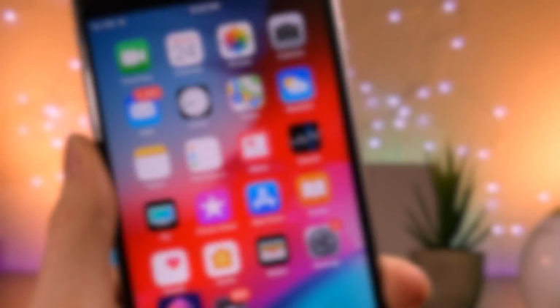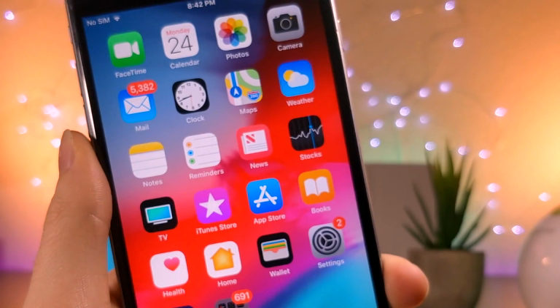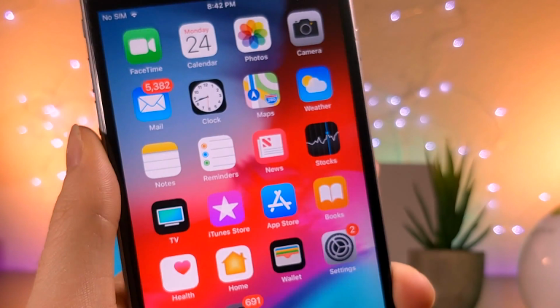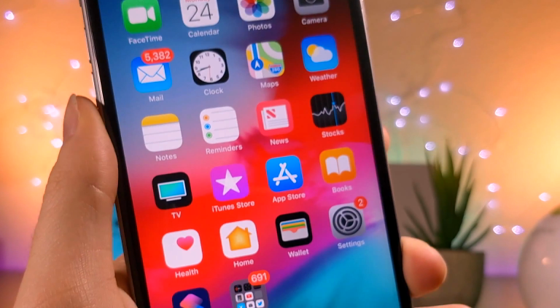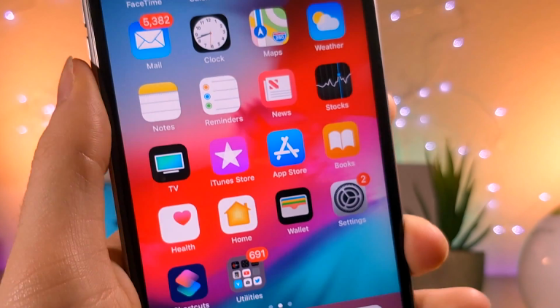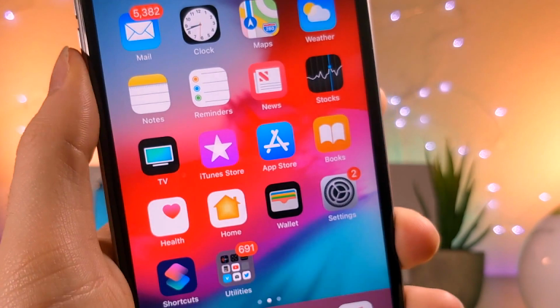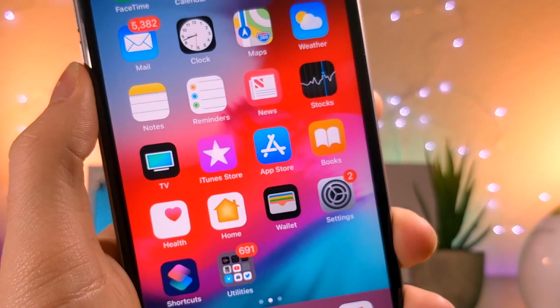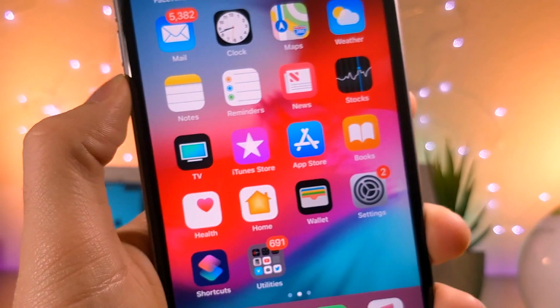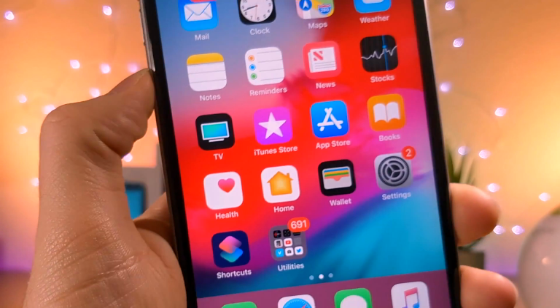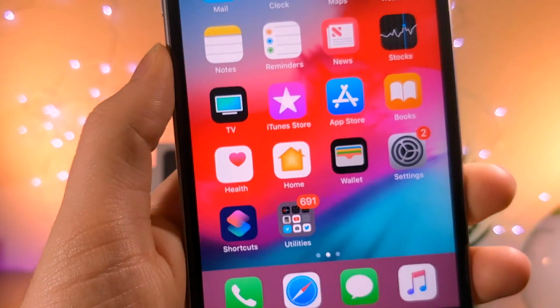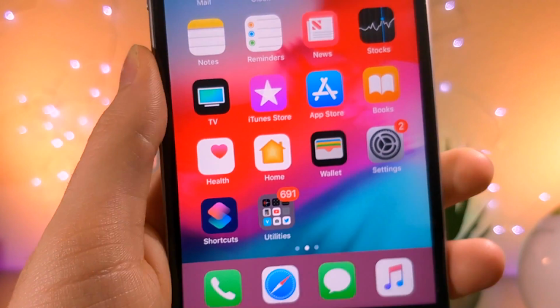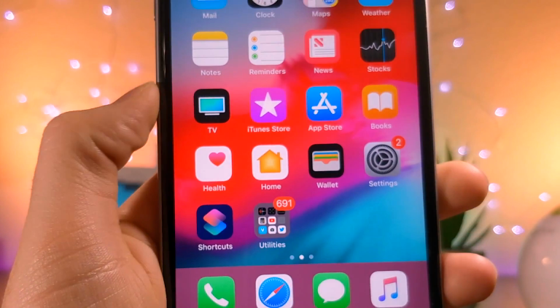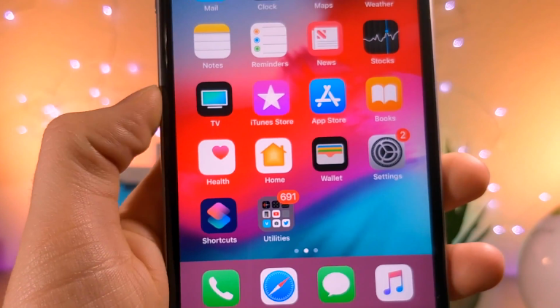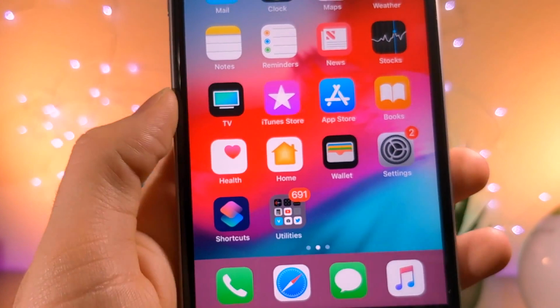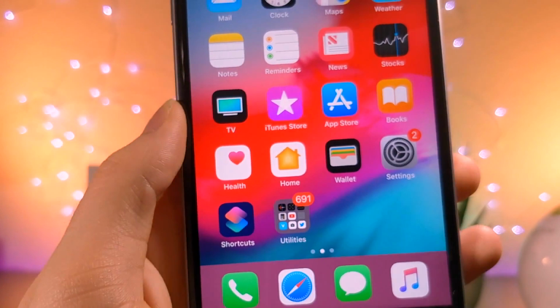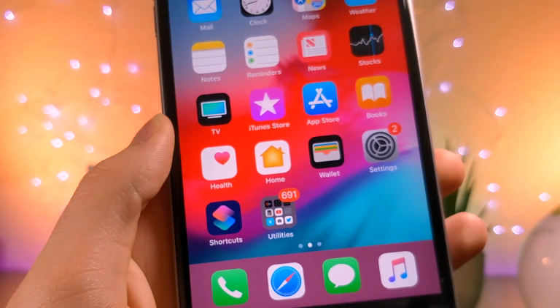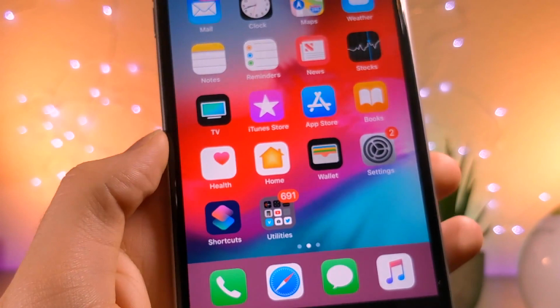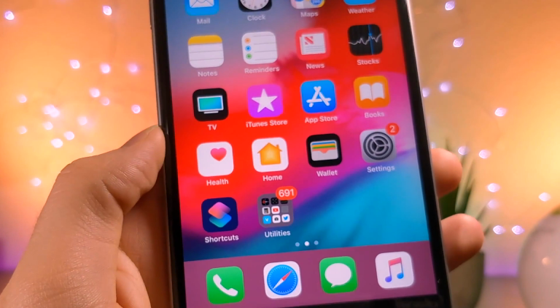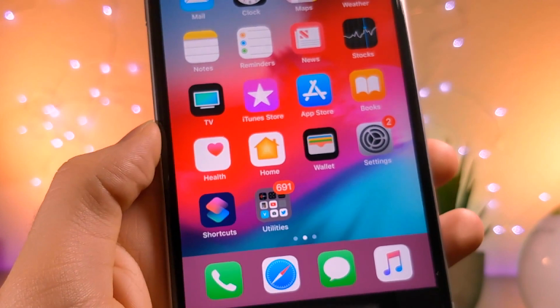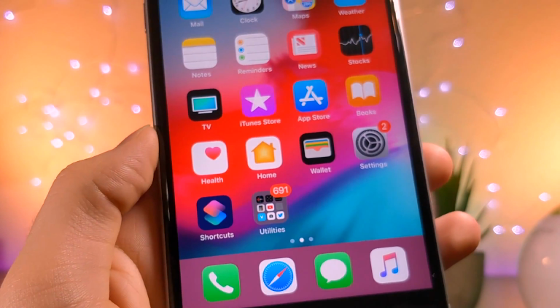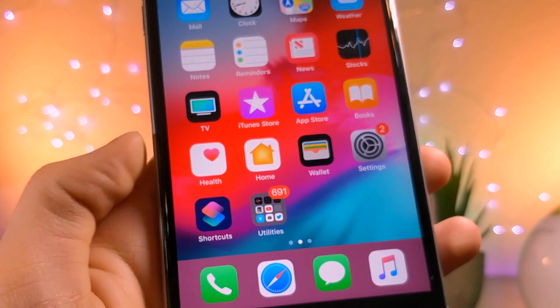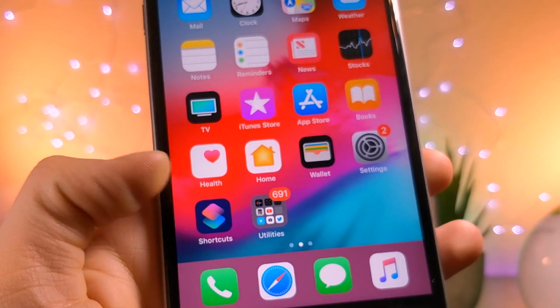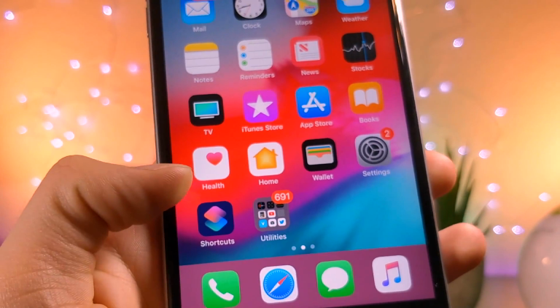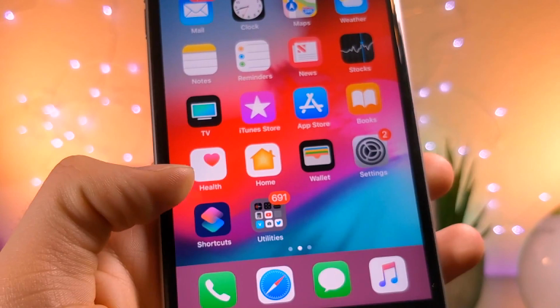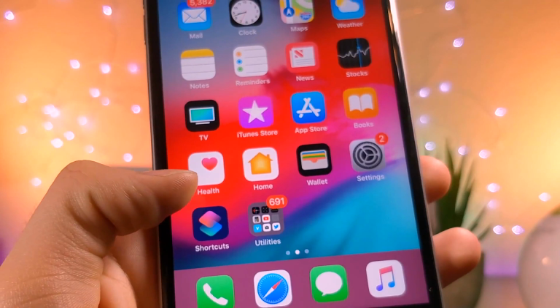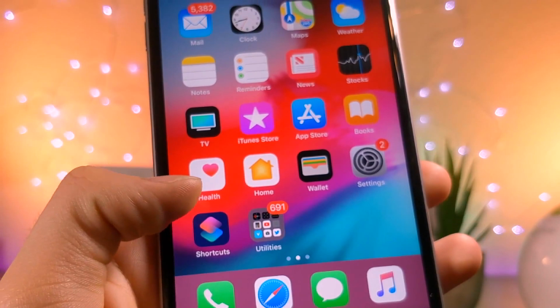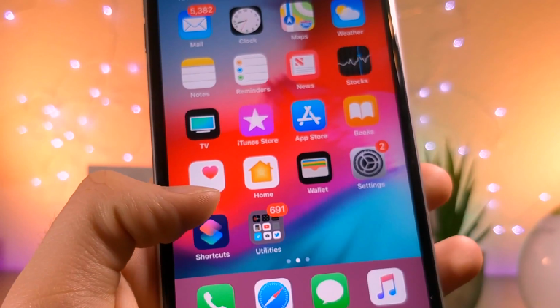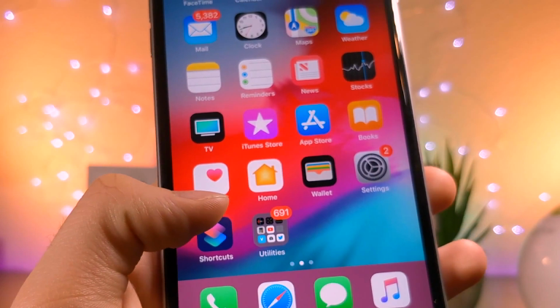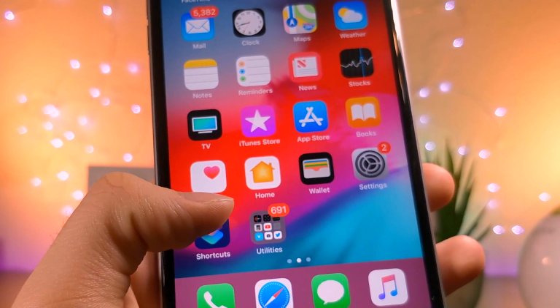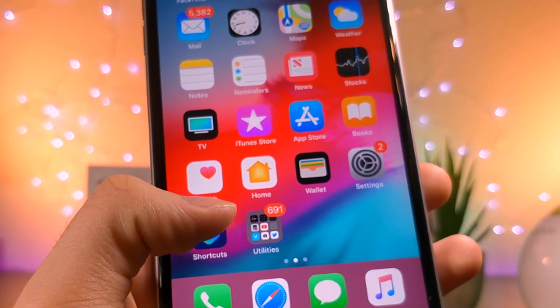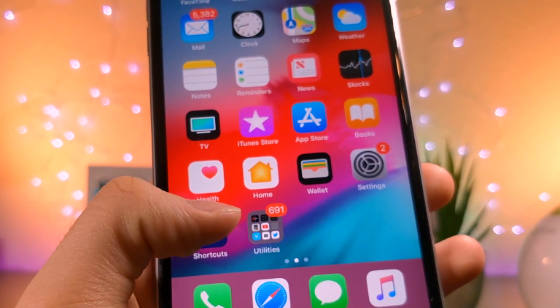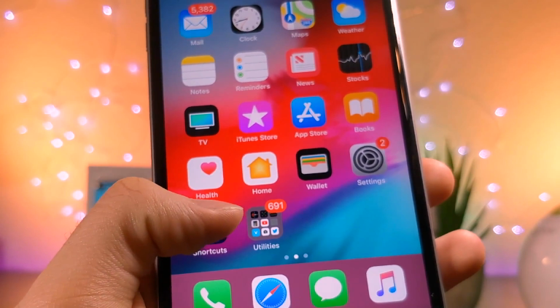What's up everyone, this is Otaku's Tech and today I'm going to be showing you how you can secretly take photos without people noticing. Let's get started.